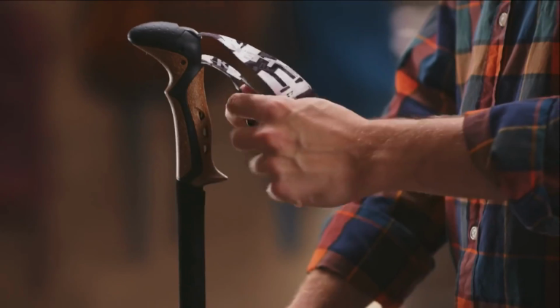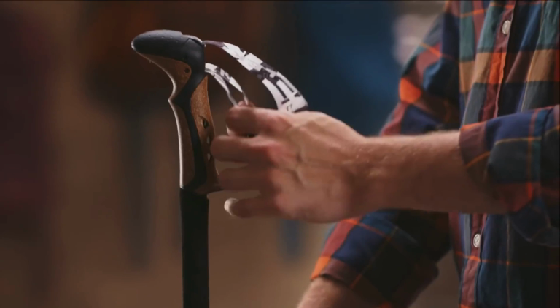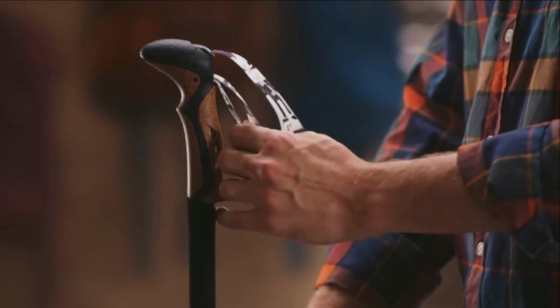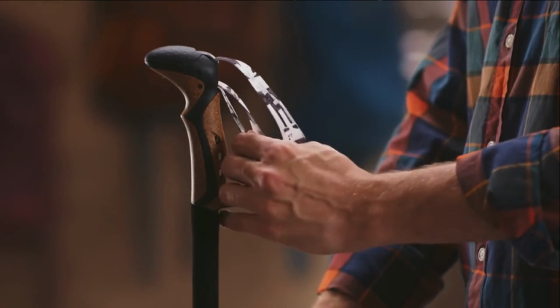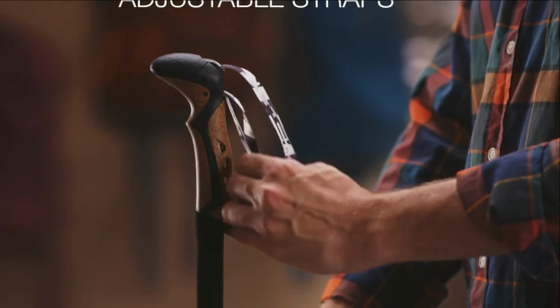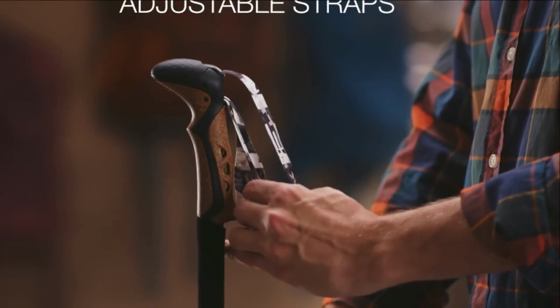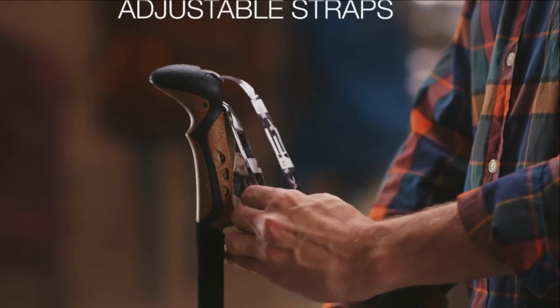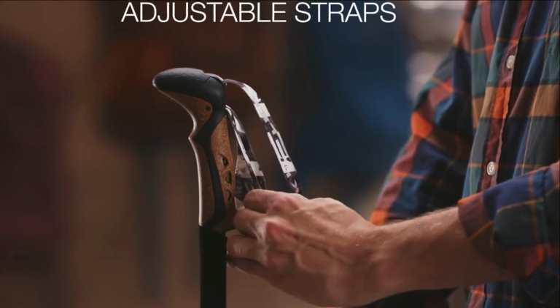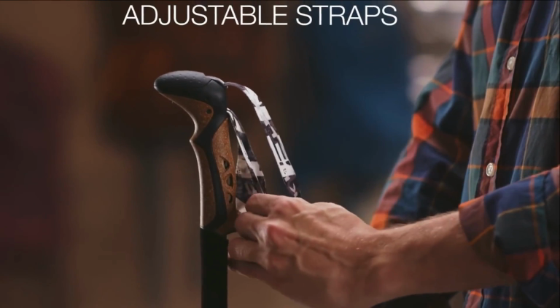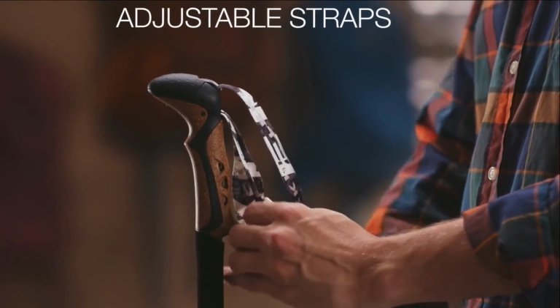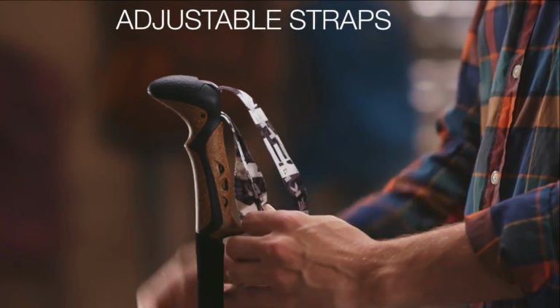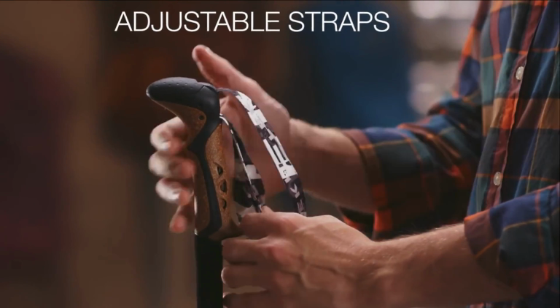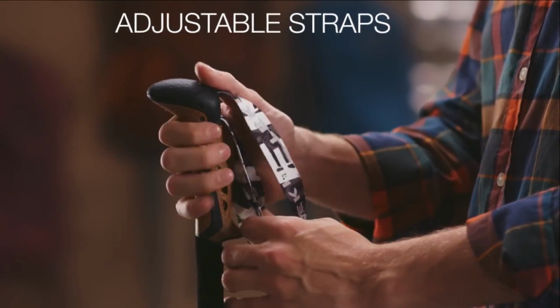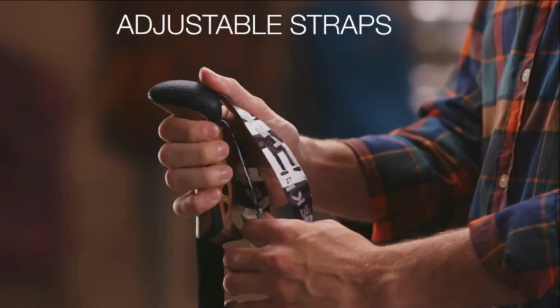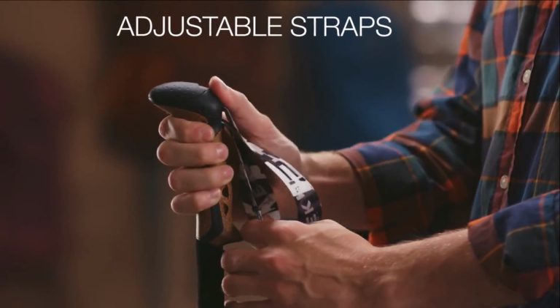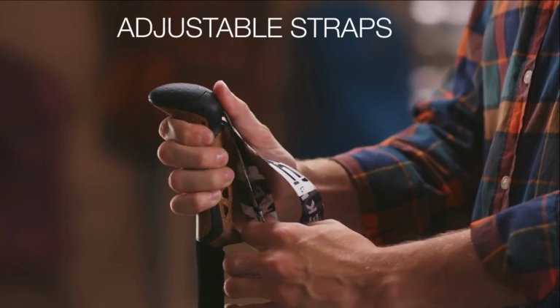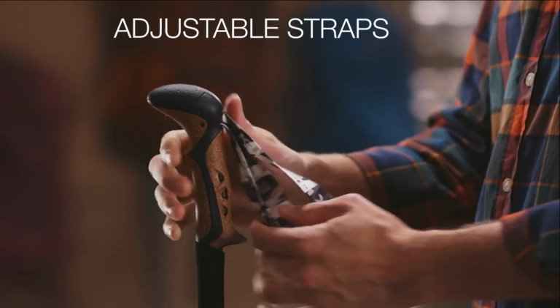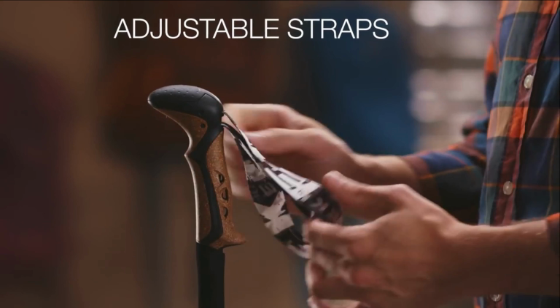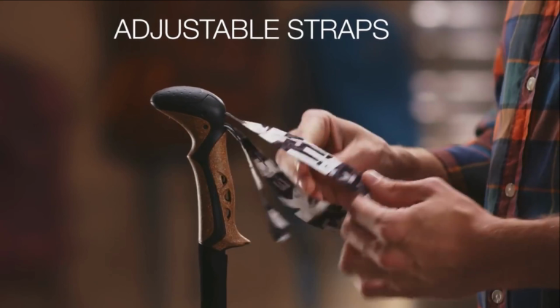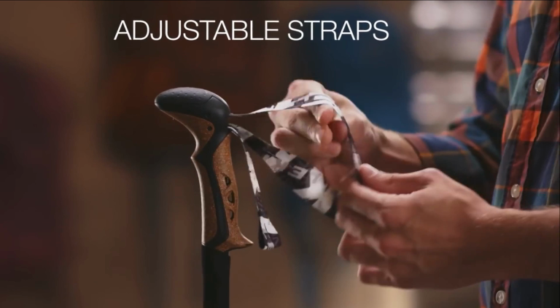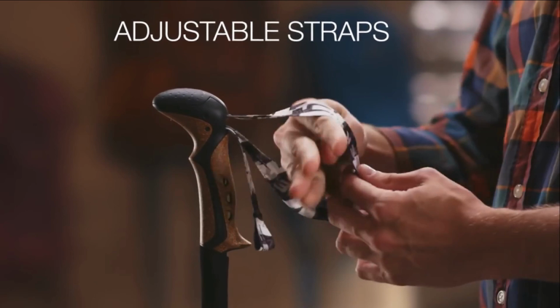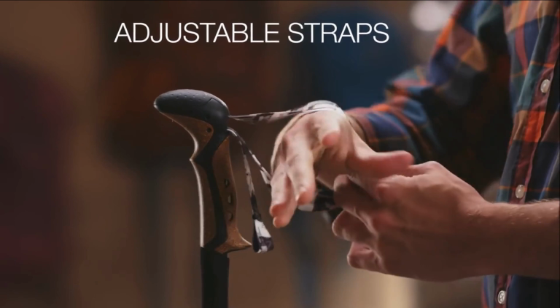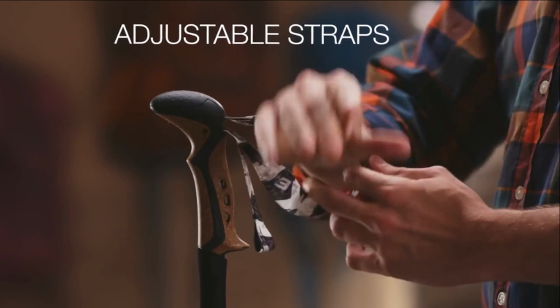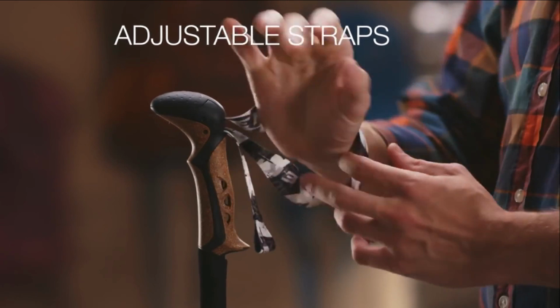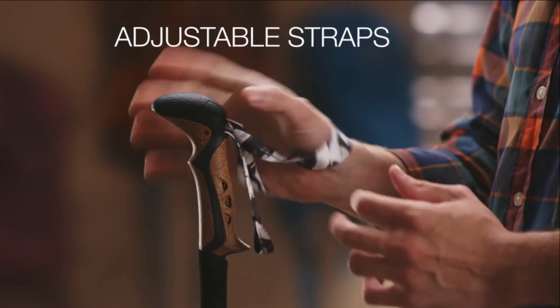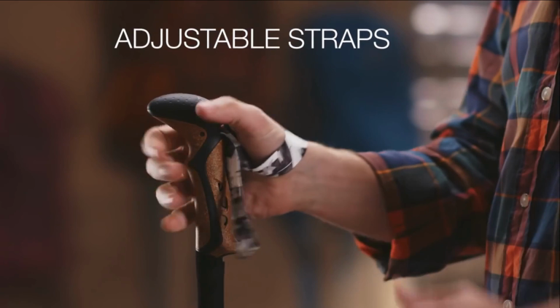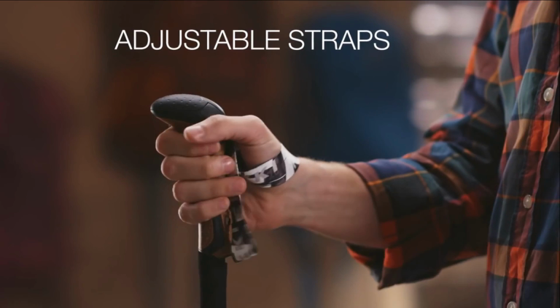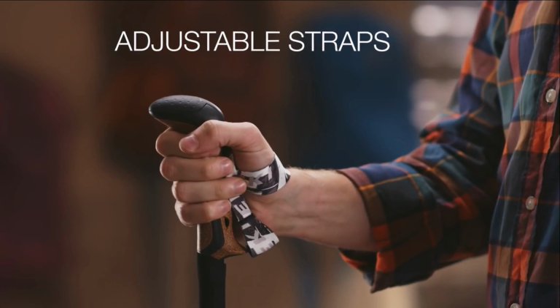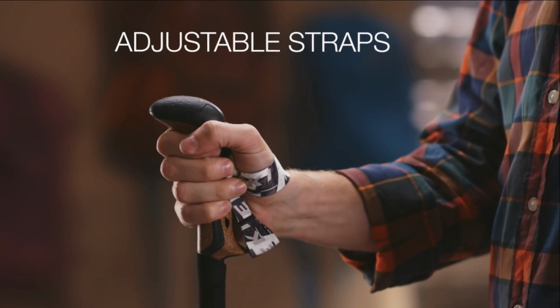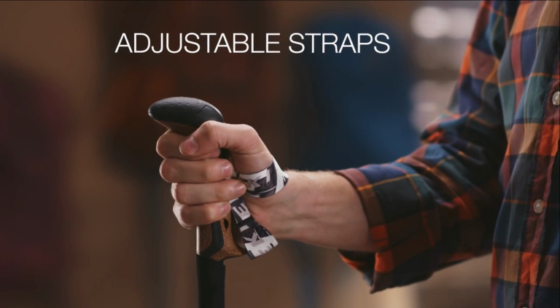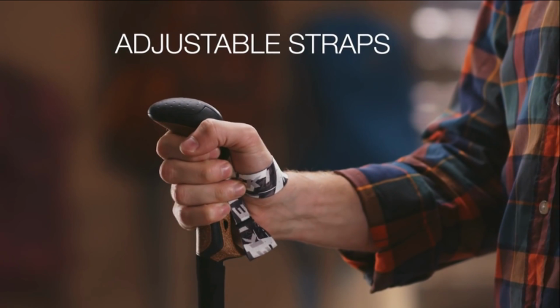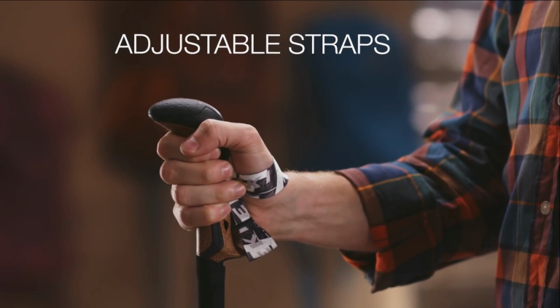Trekking poles come with adjustable wrist straps to help tether them to your arms while you pick your way over changing terrain.